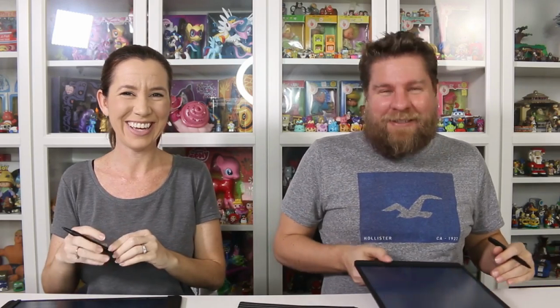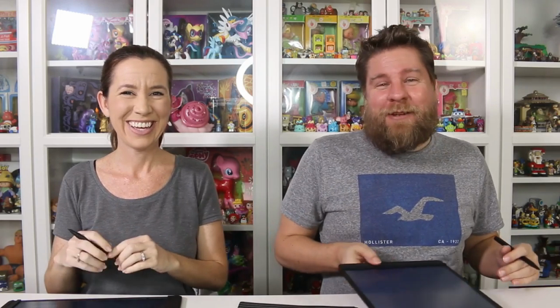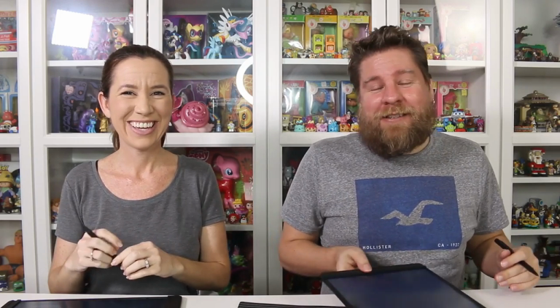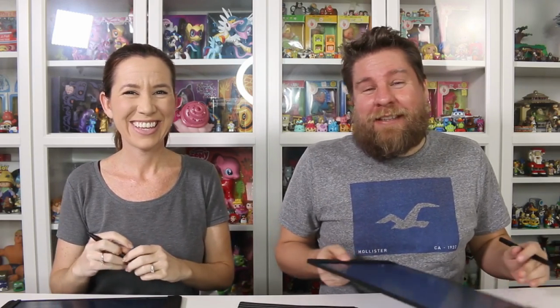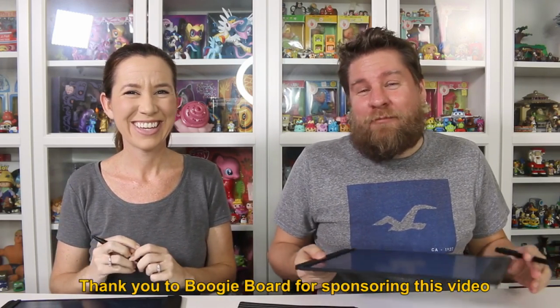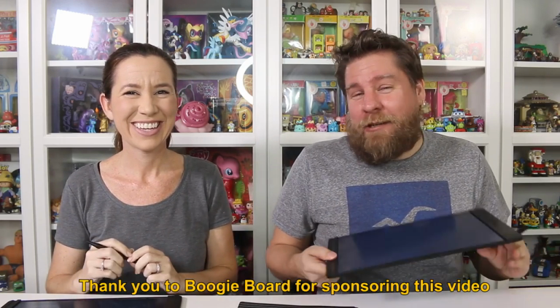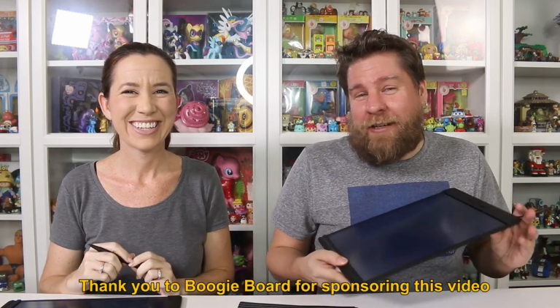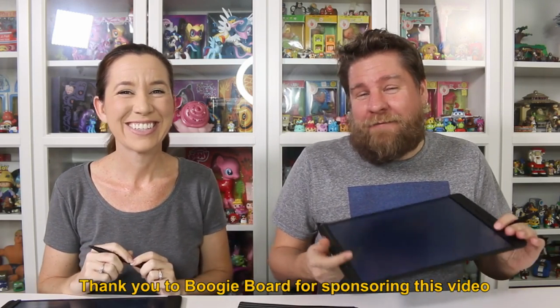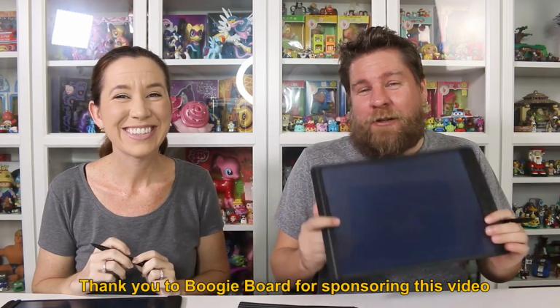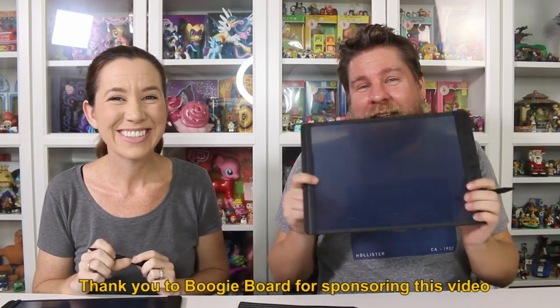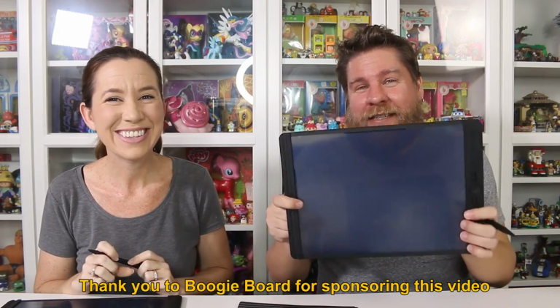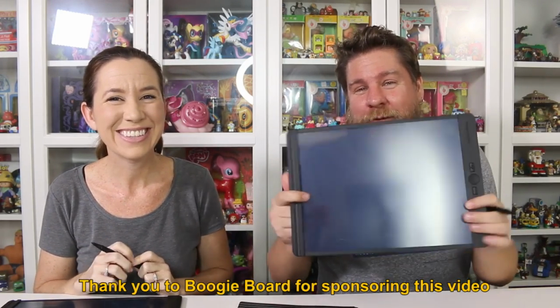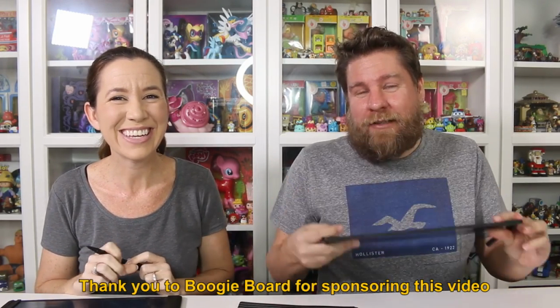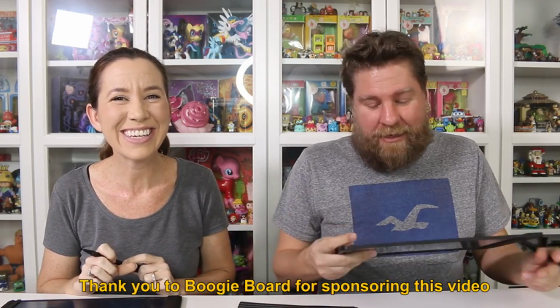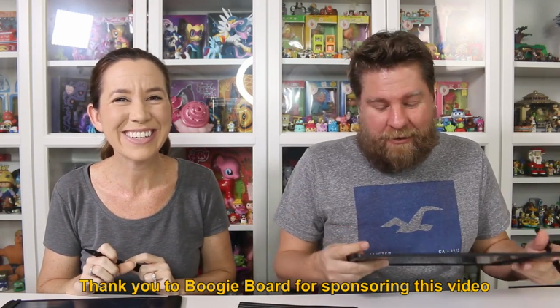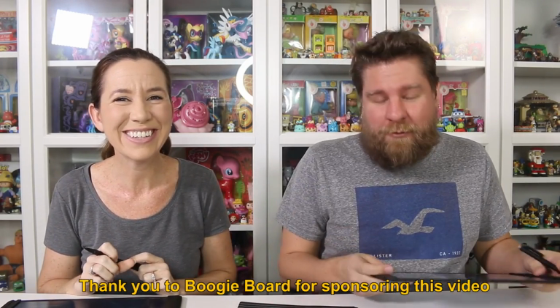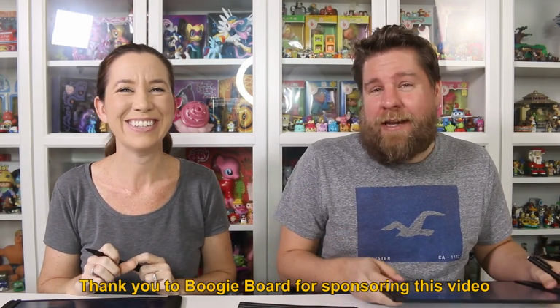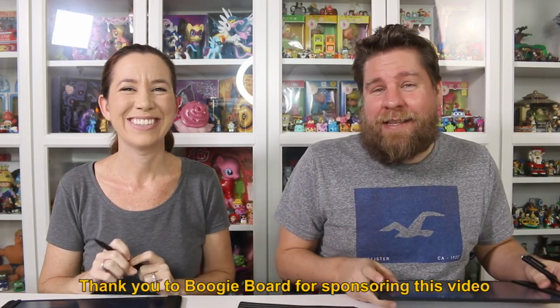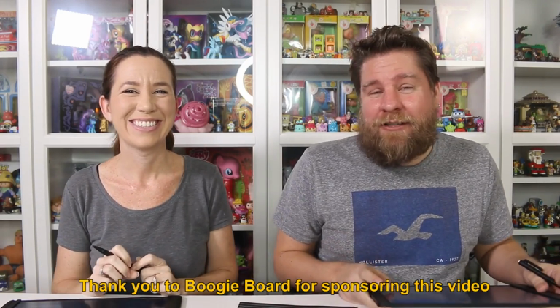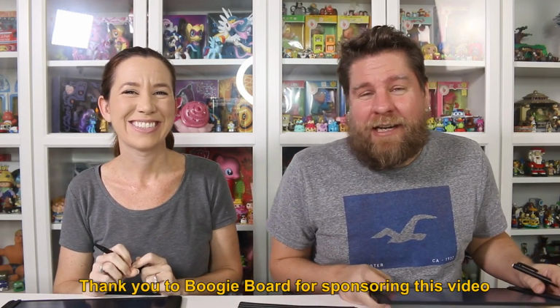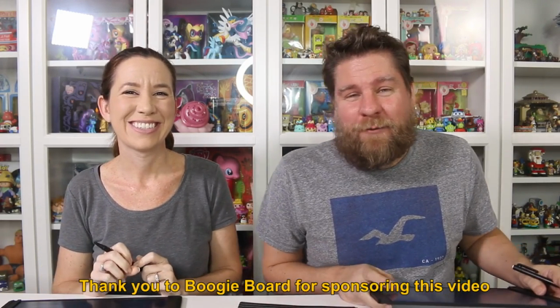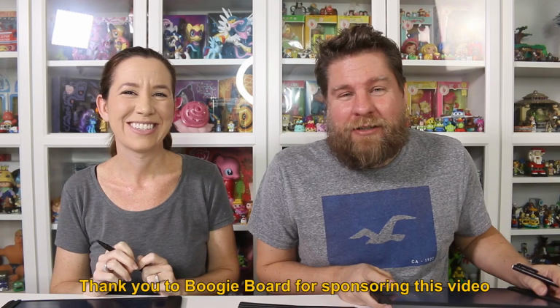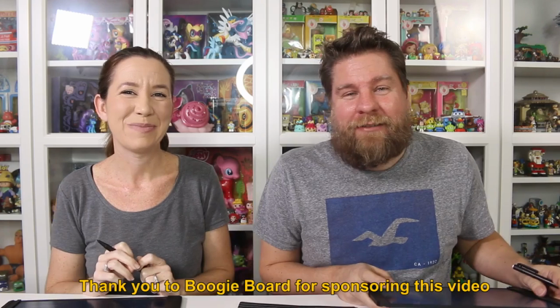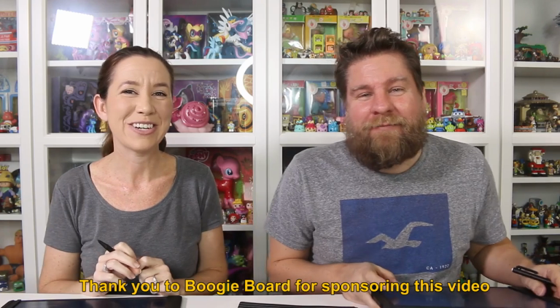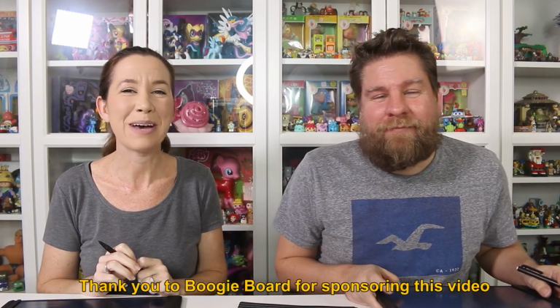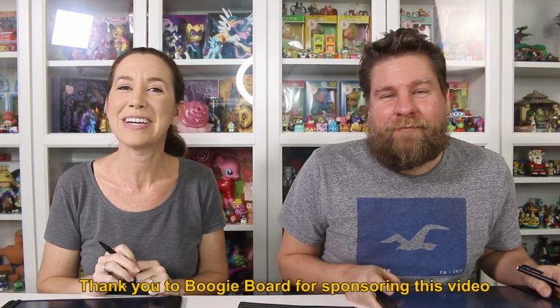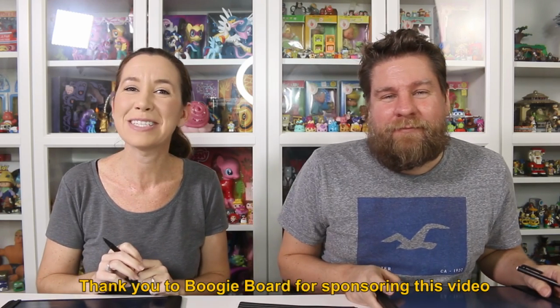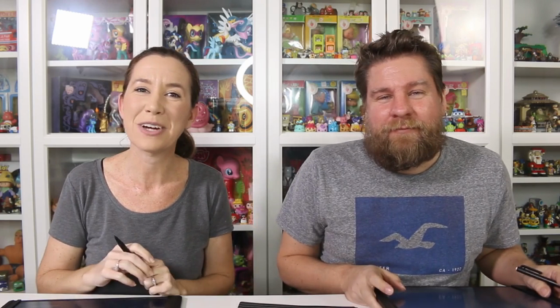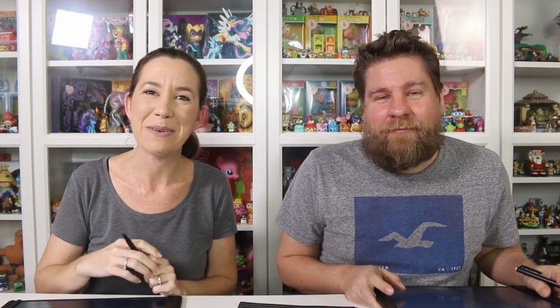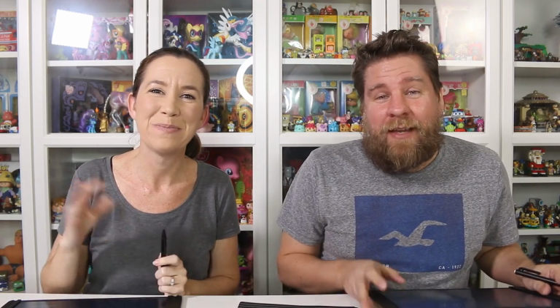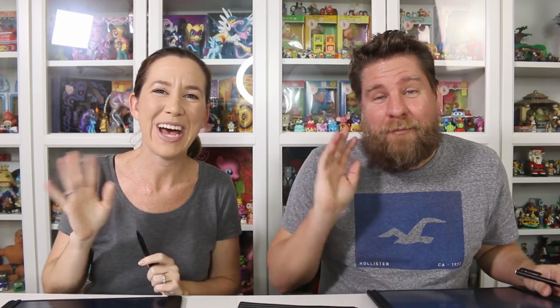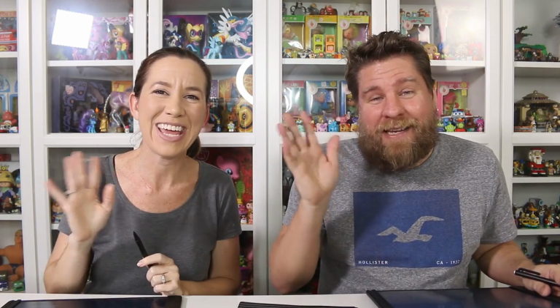We do need to thank Boogie Board again for sending these to us. Thank you. And thank you guys for watching — be sure to comment, rate, and subscribe. Bye!